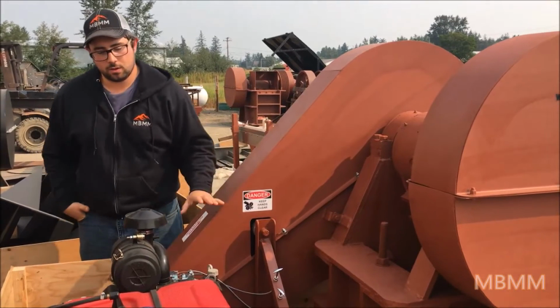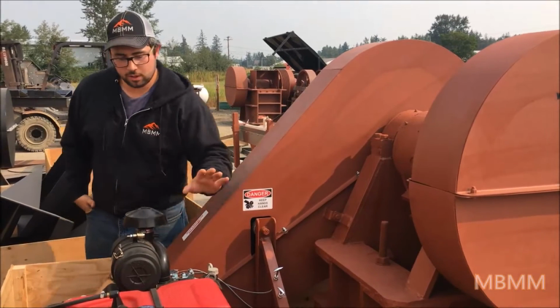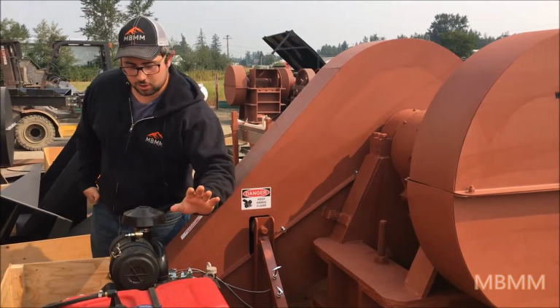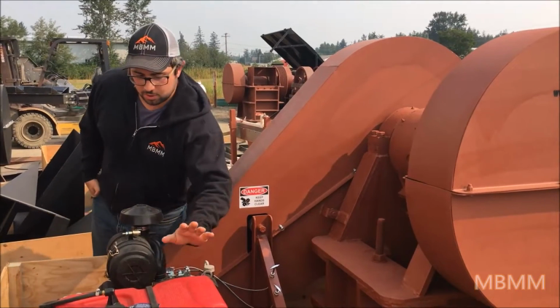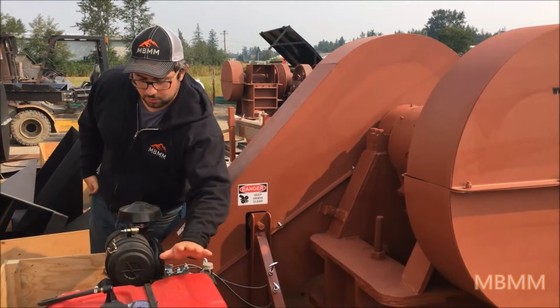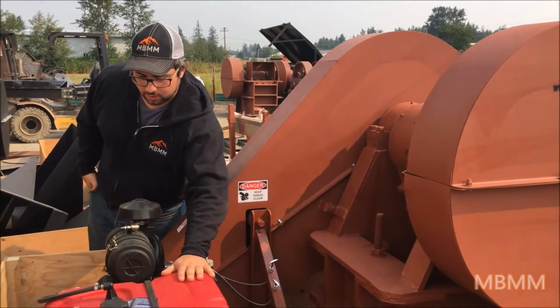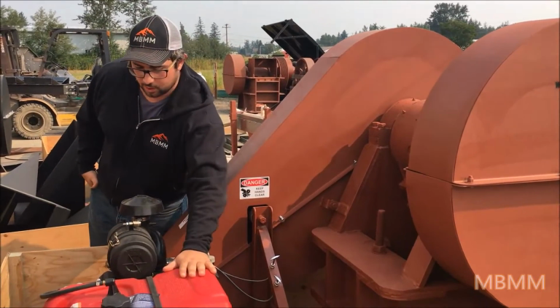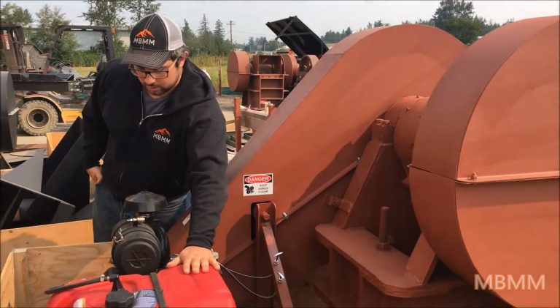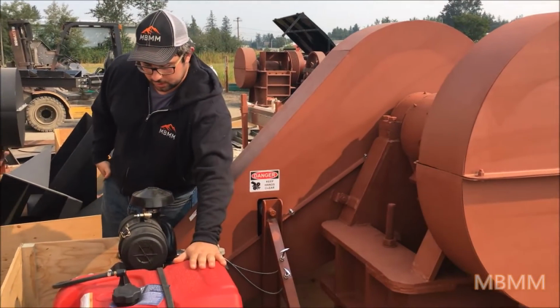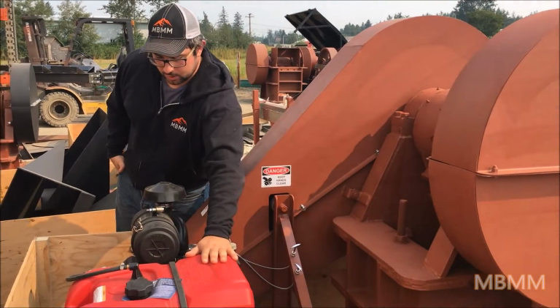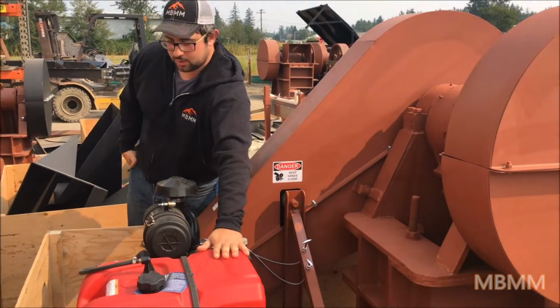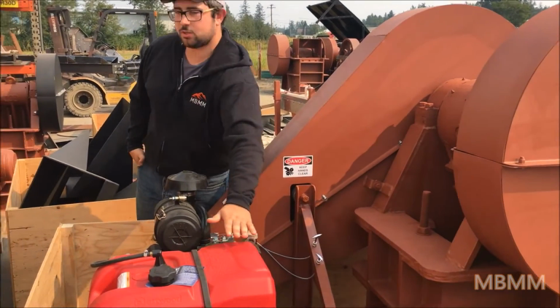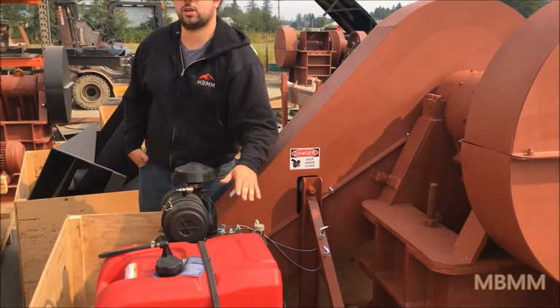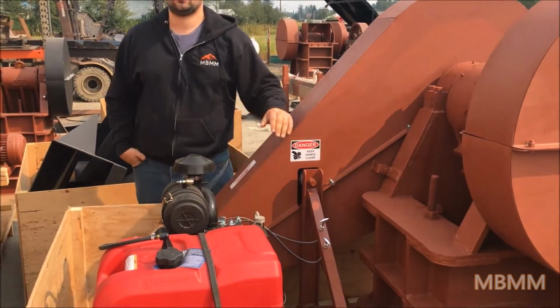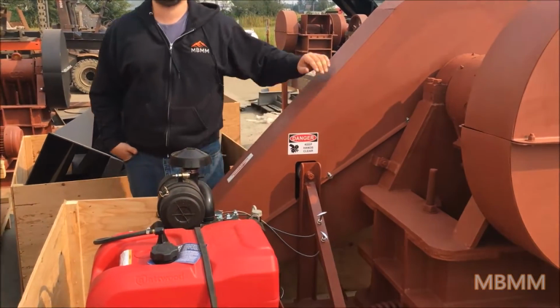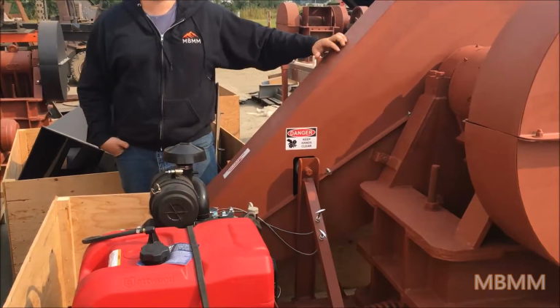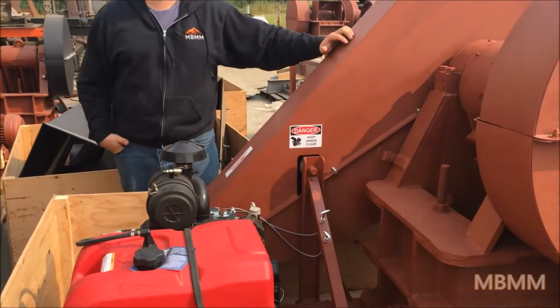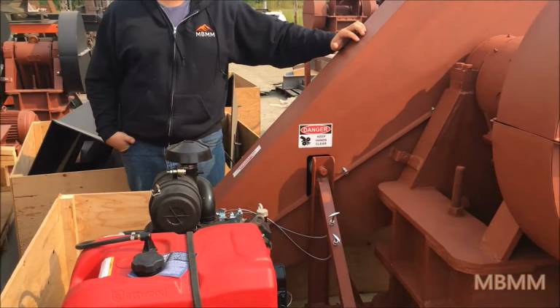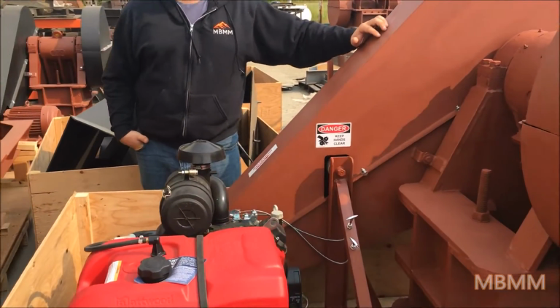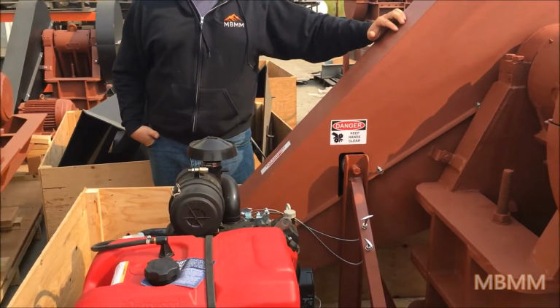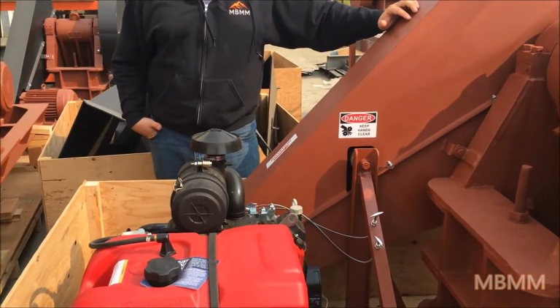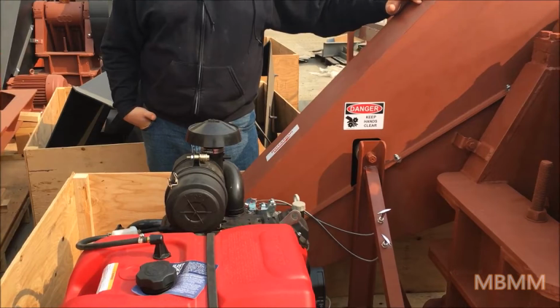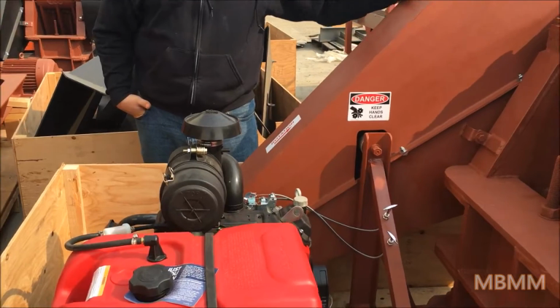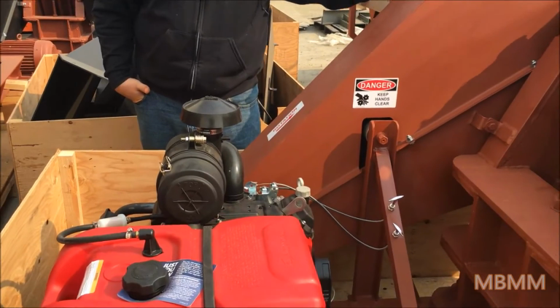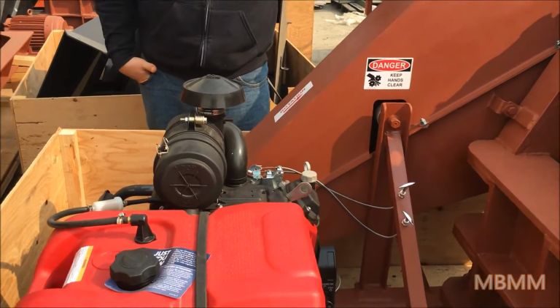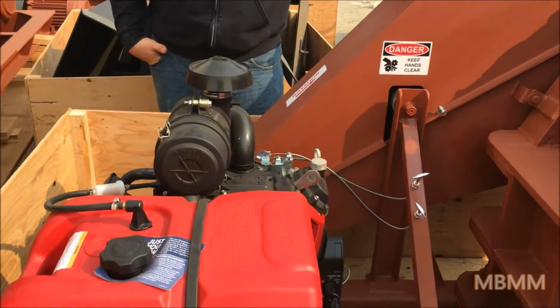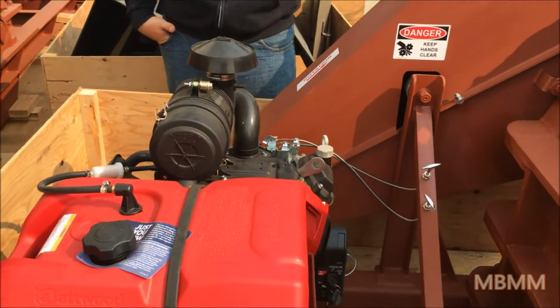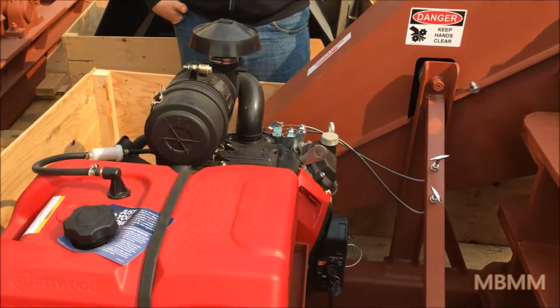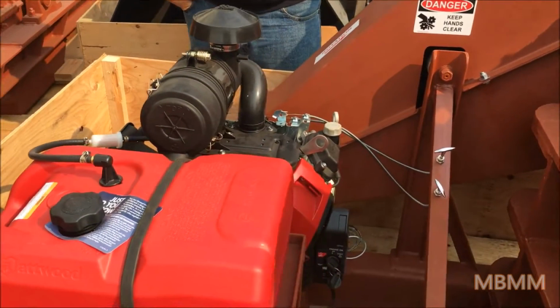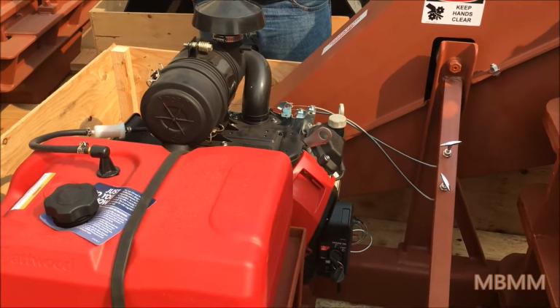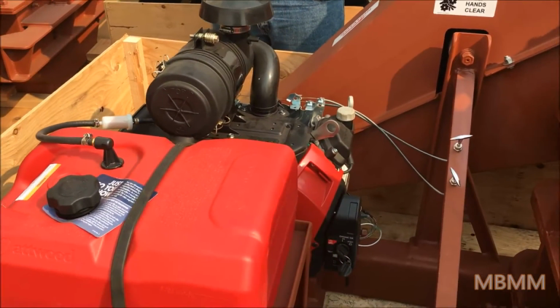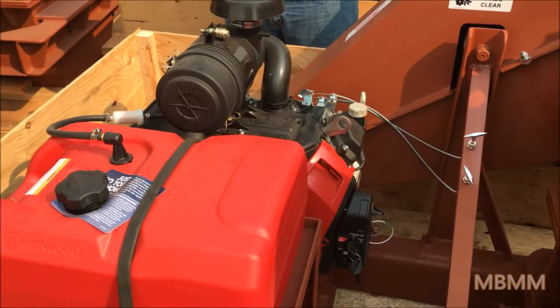In terms of fuel consumption, this unit will burn through about 1 gallon of gas per hour.